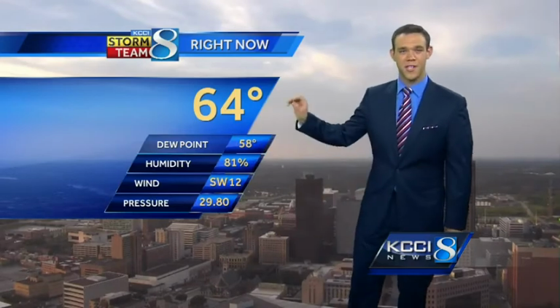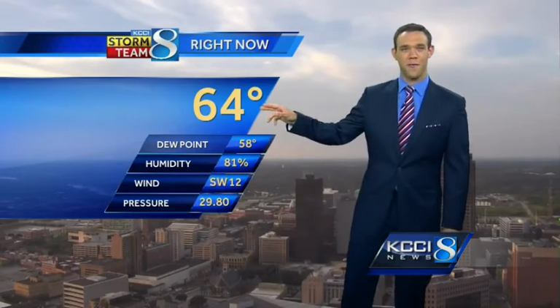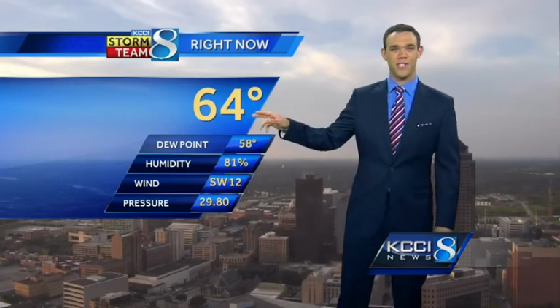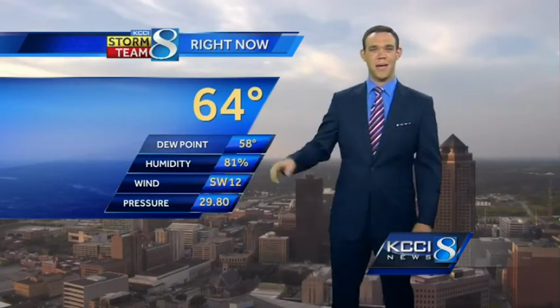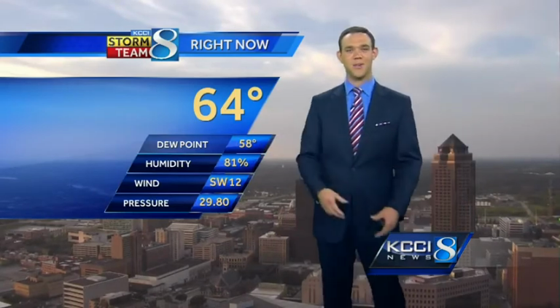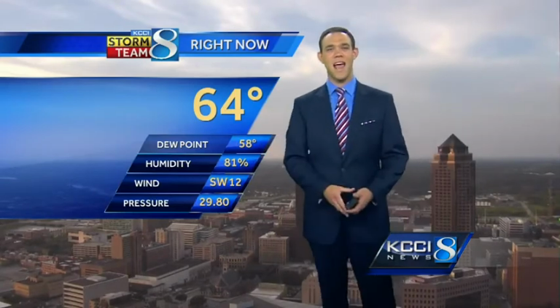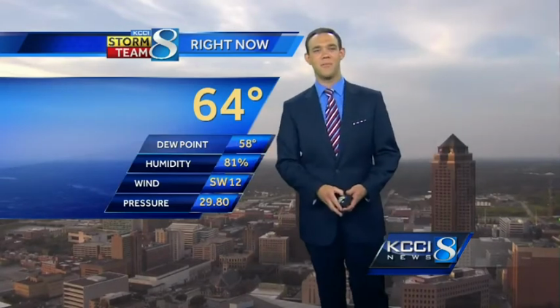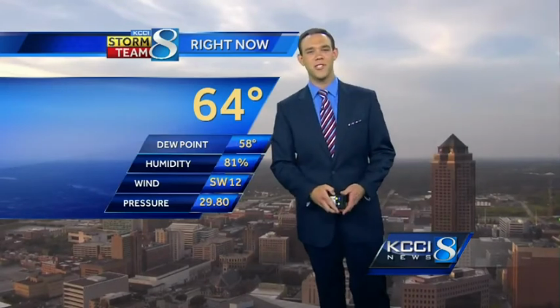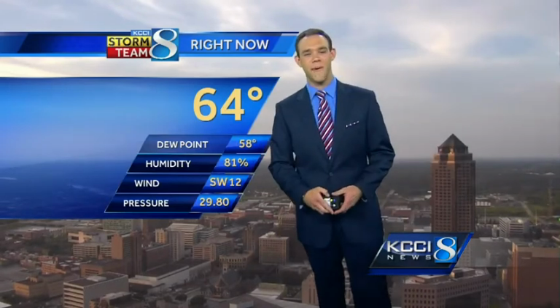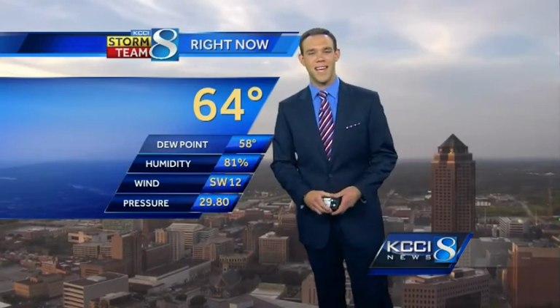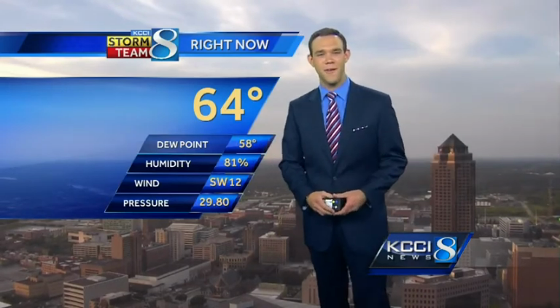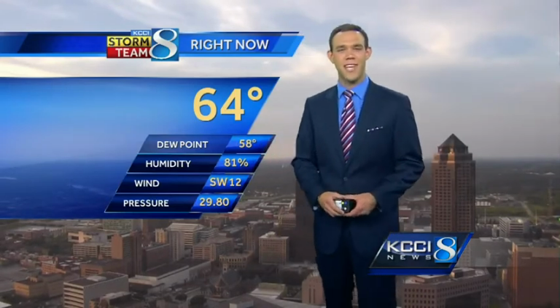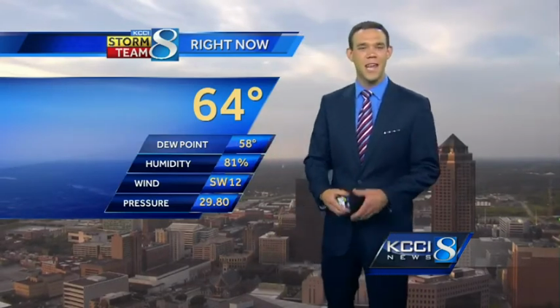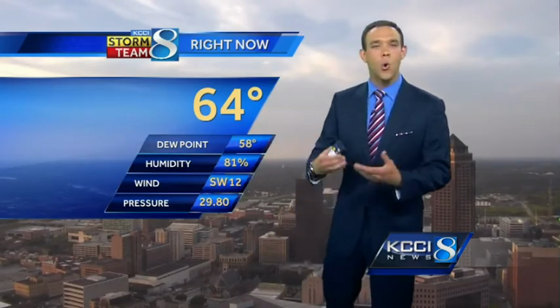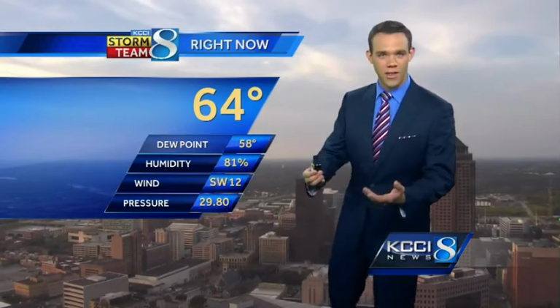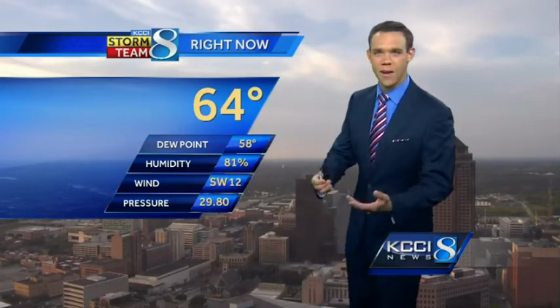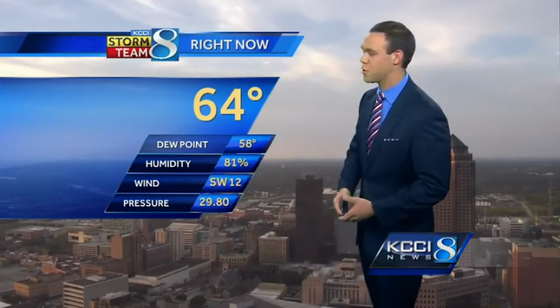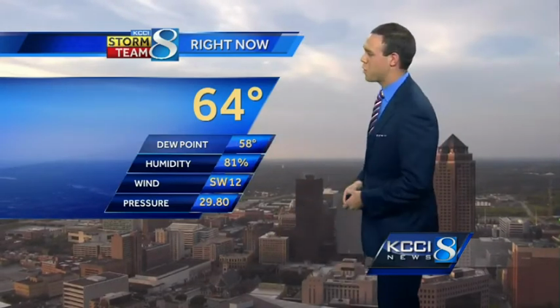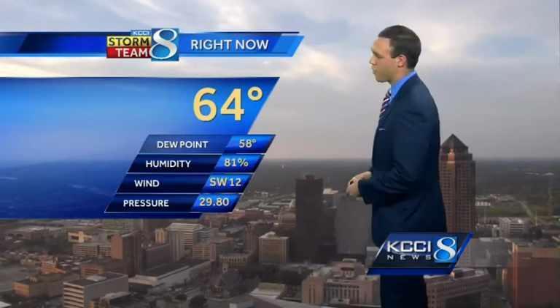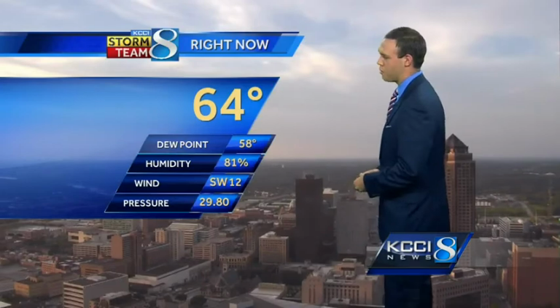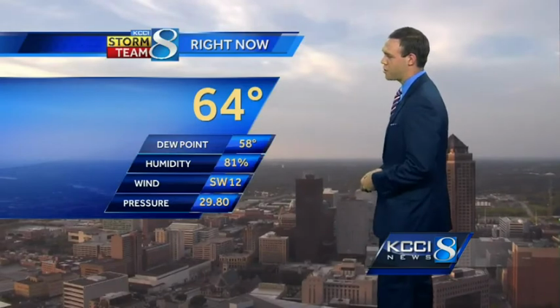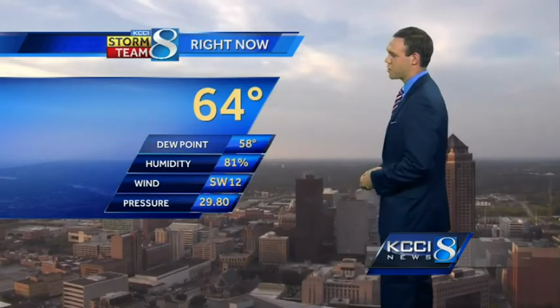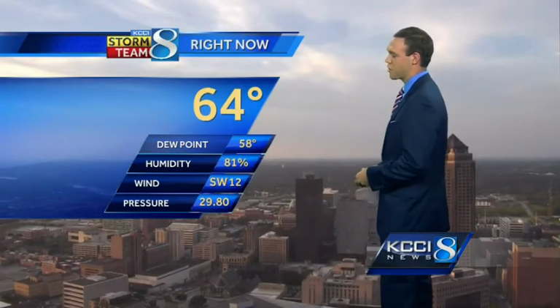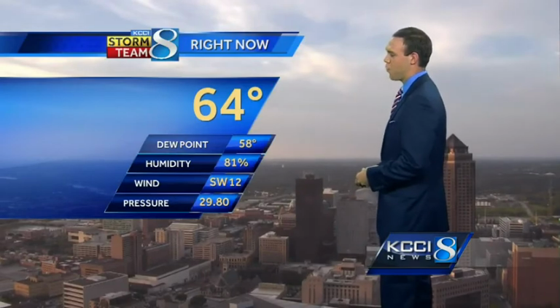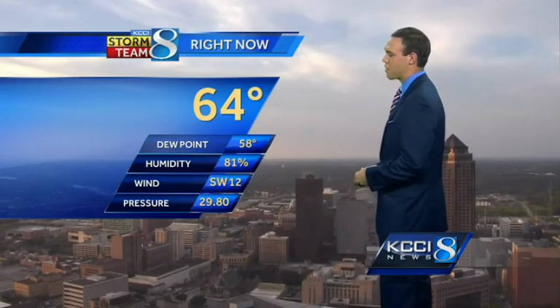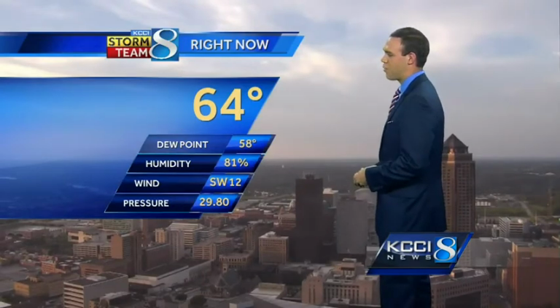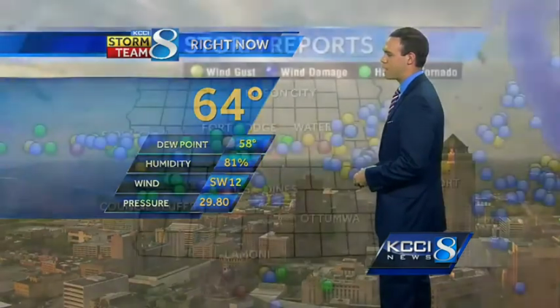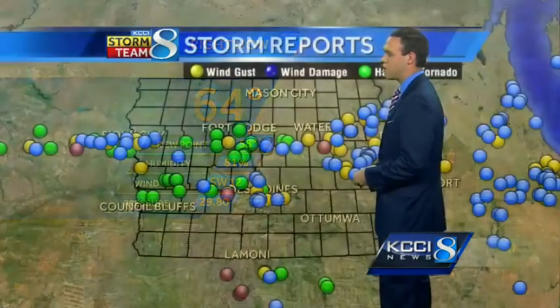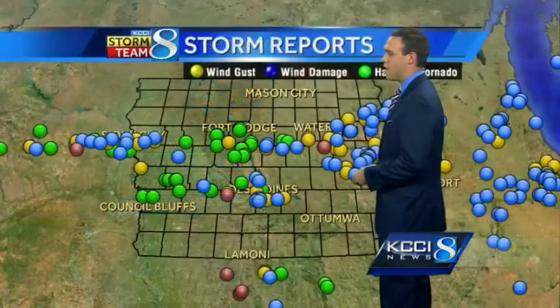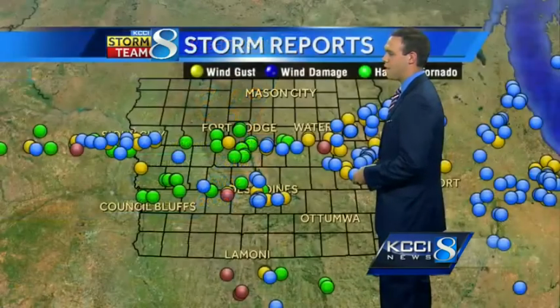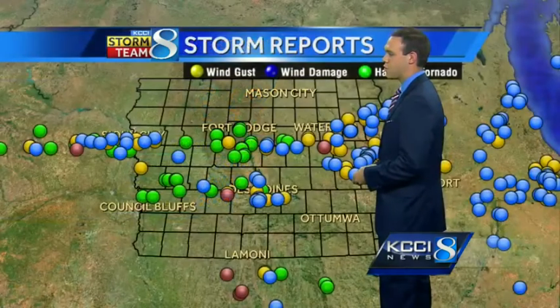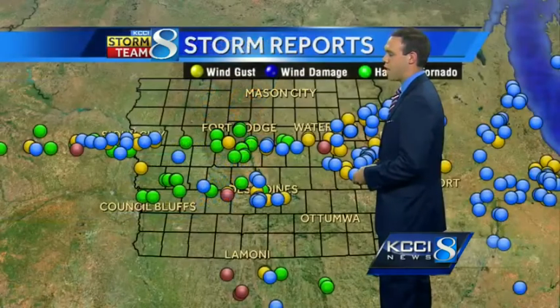64 is the temperature right now in Des Moines. Dewpoint is at 58. We're in the comfort zone as far as the moisture is concerned. Winds are out of the west, pressure 29.